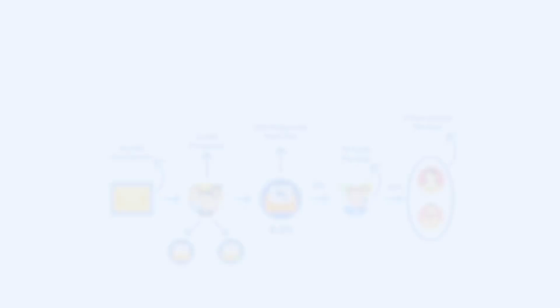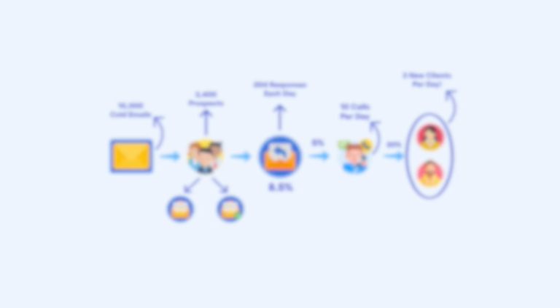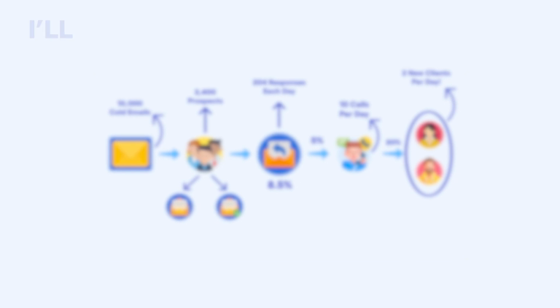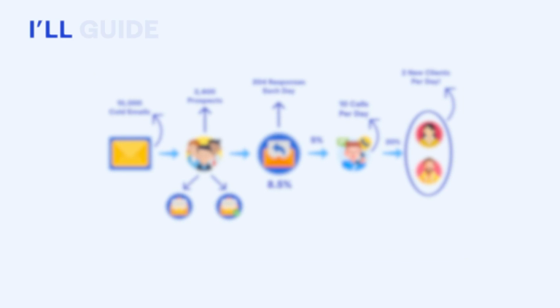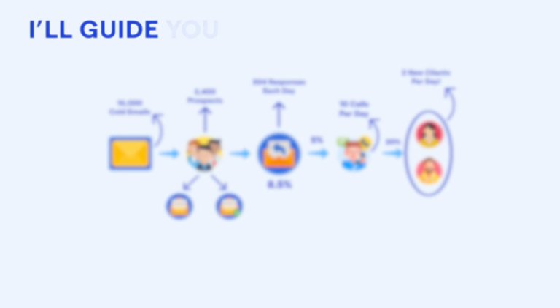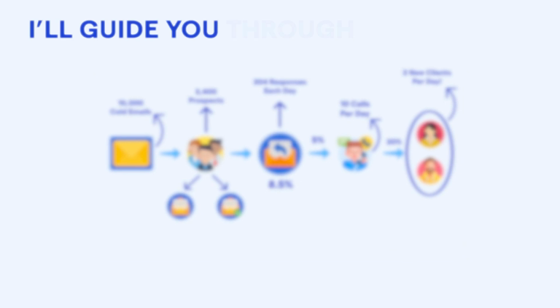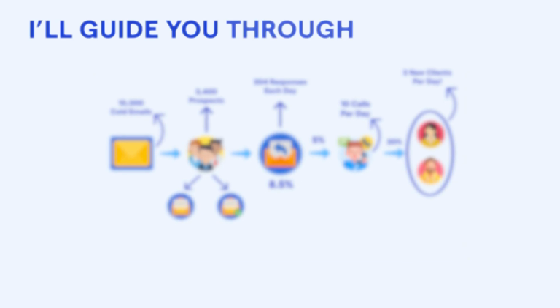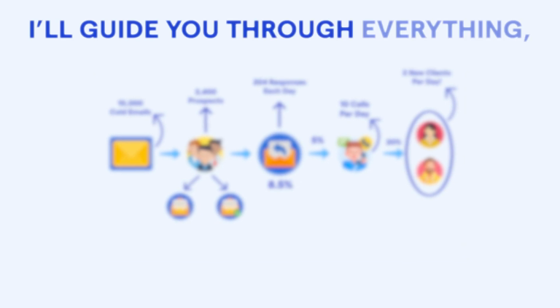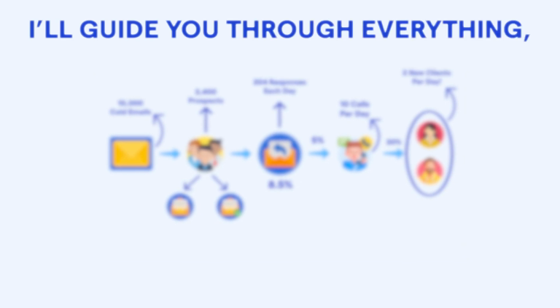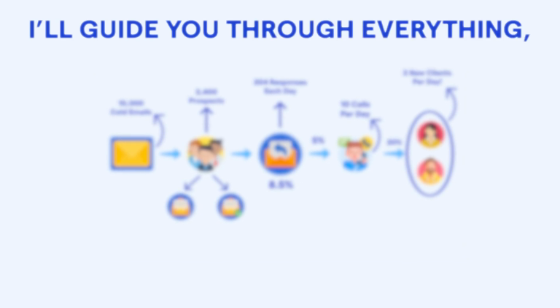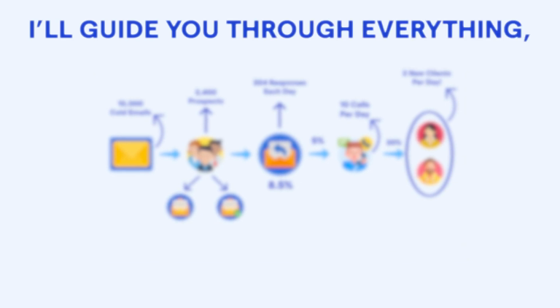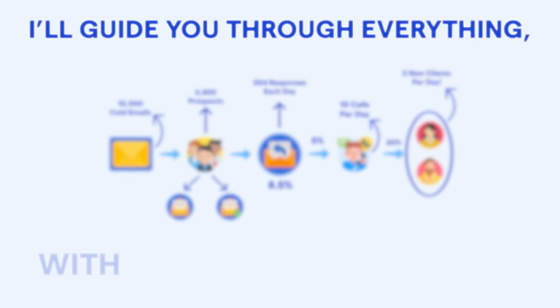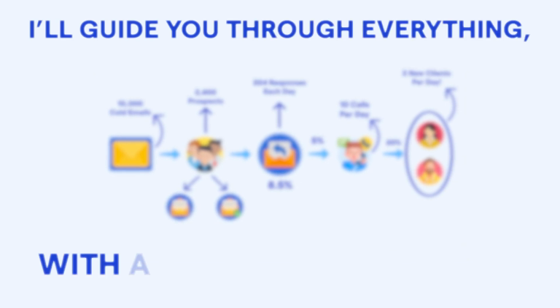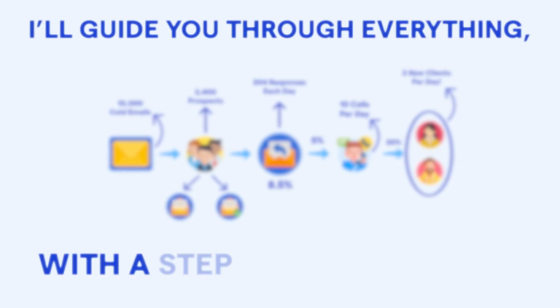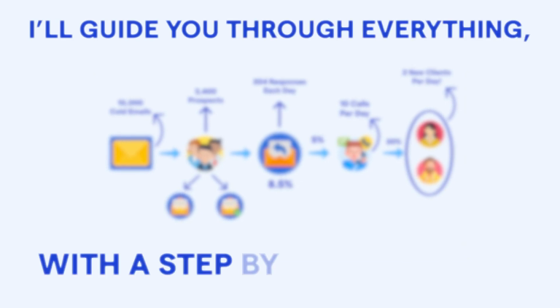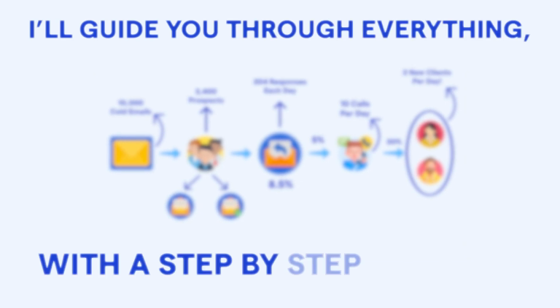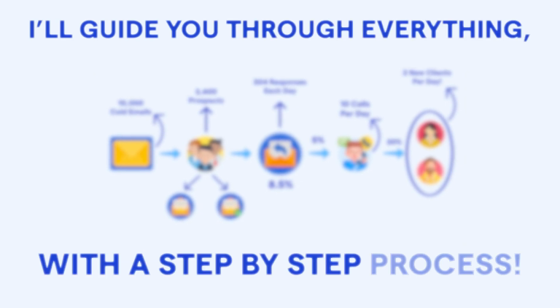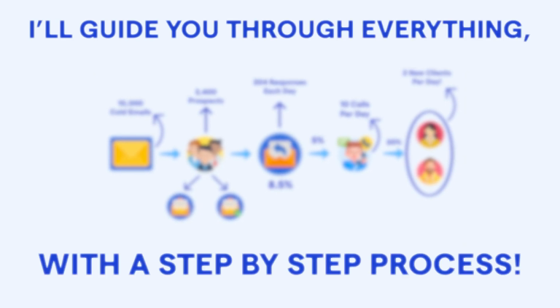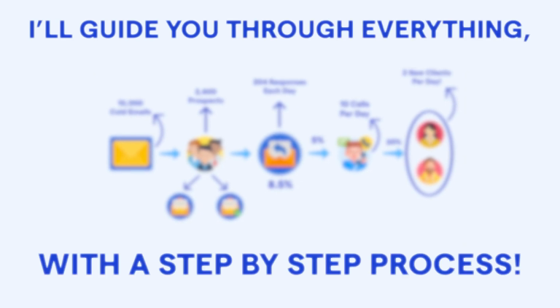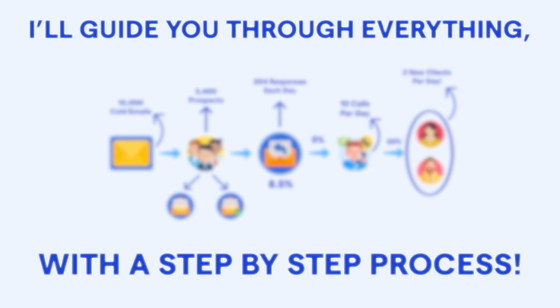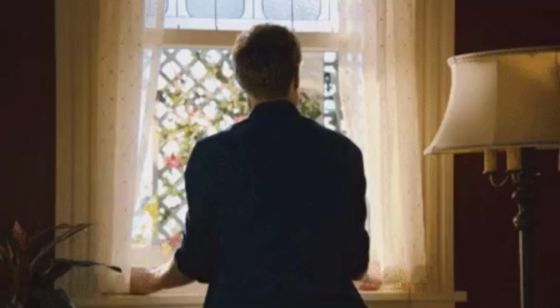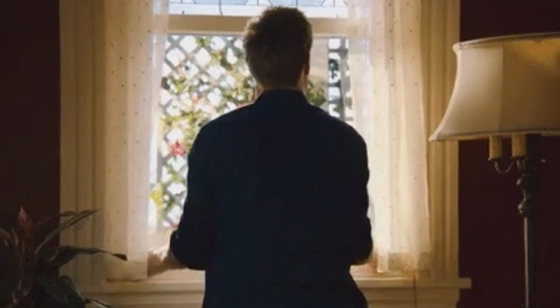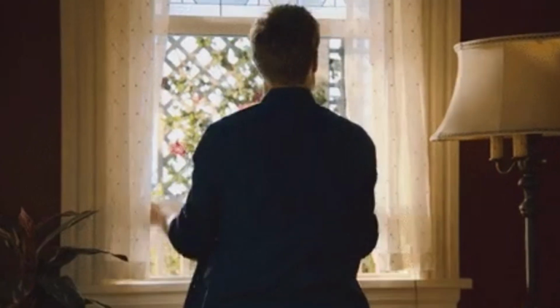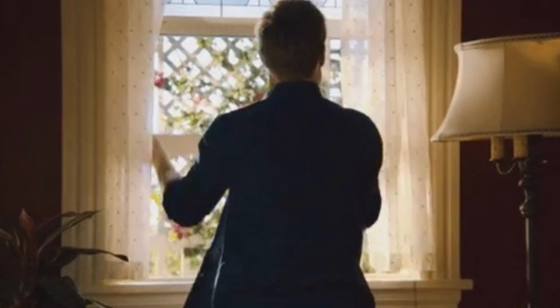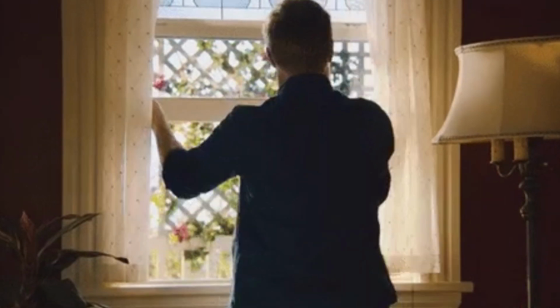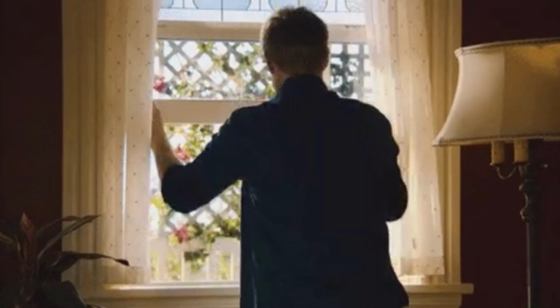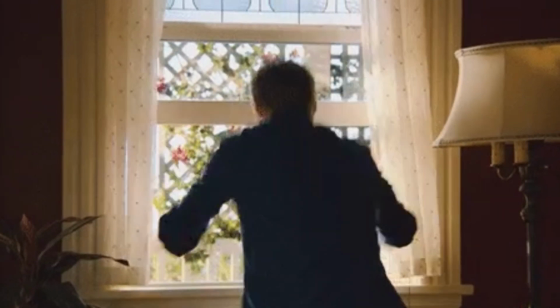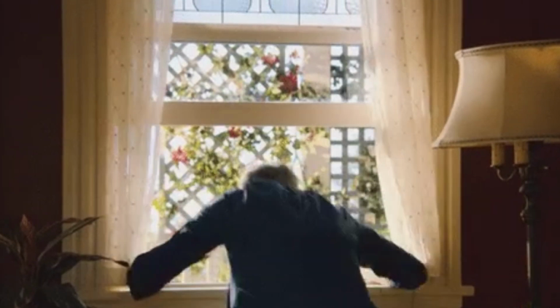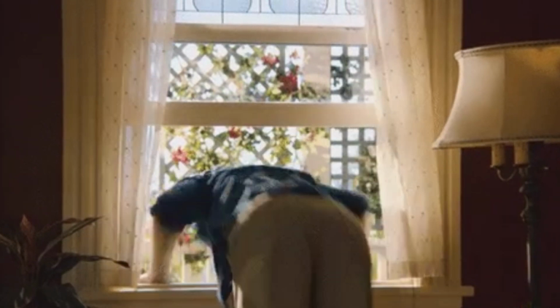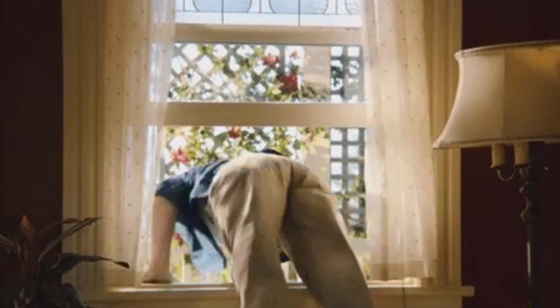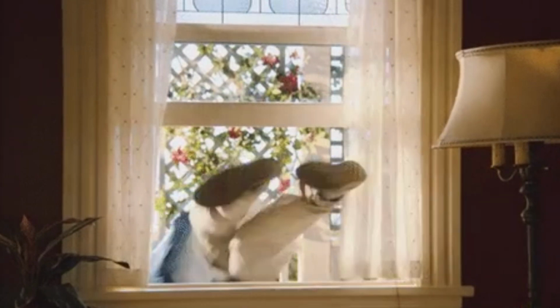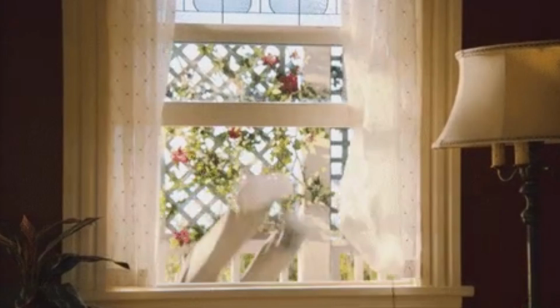In this video, I'll guide you through everything with a step-by-step process. So, why wait? Let's jump right in.